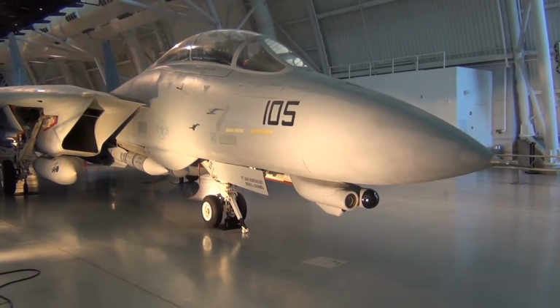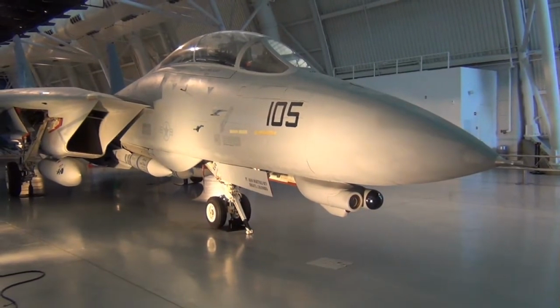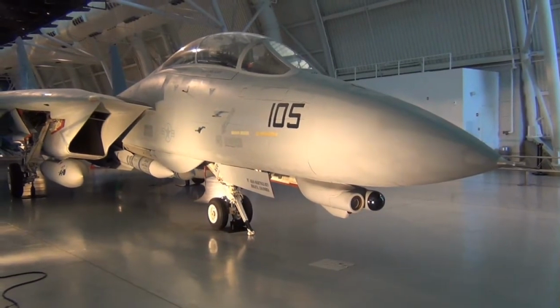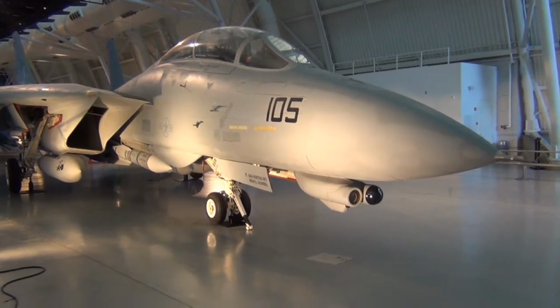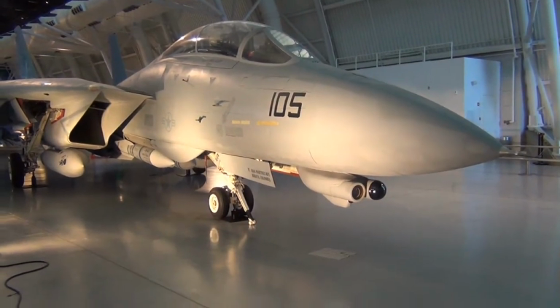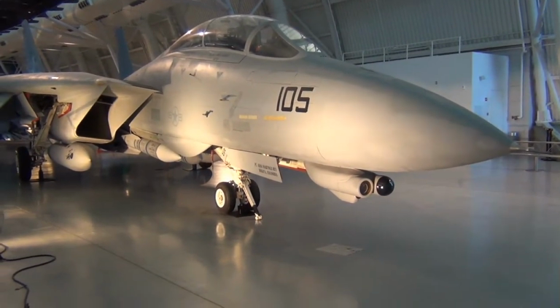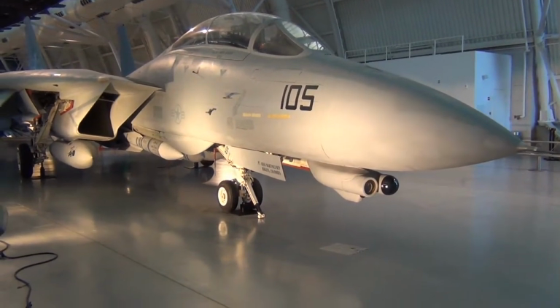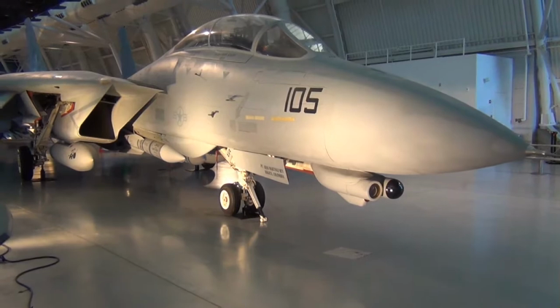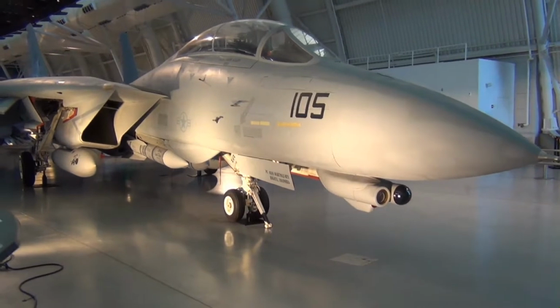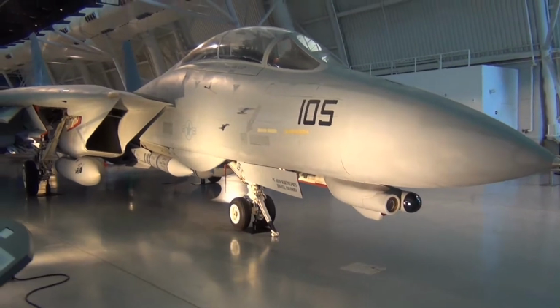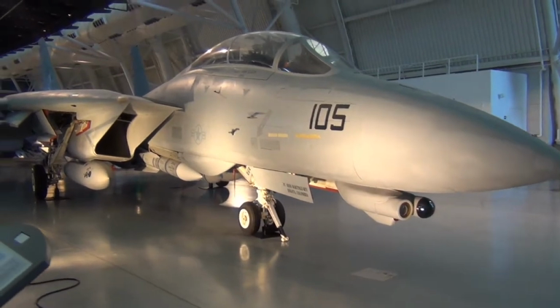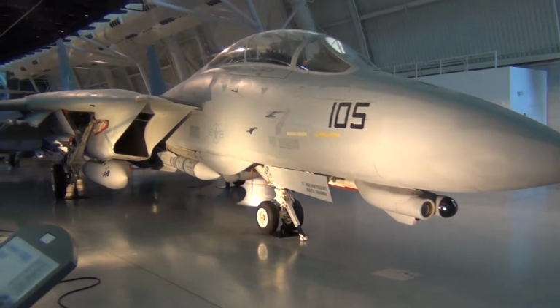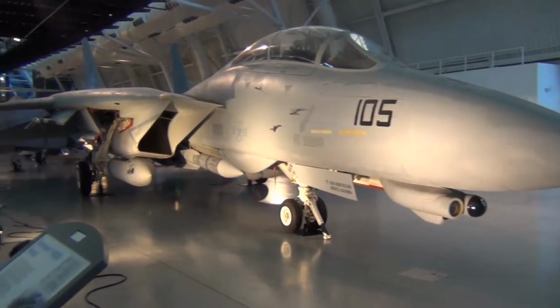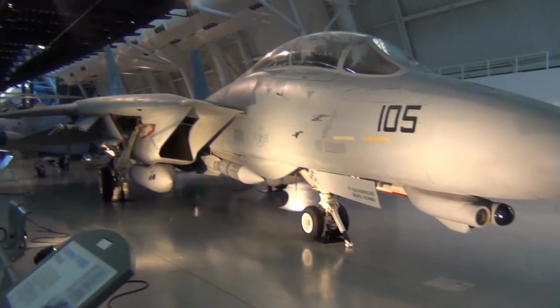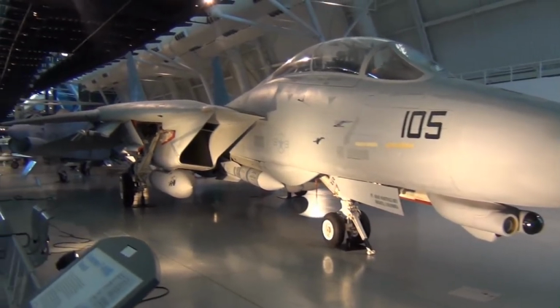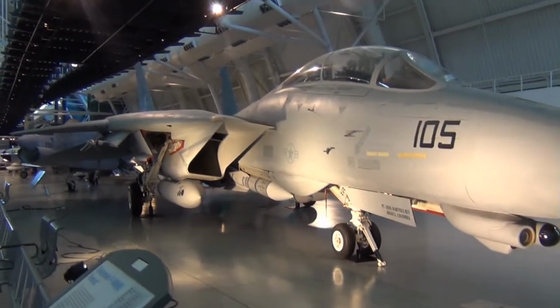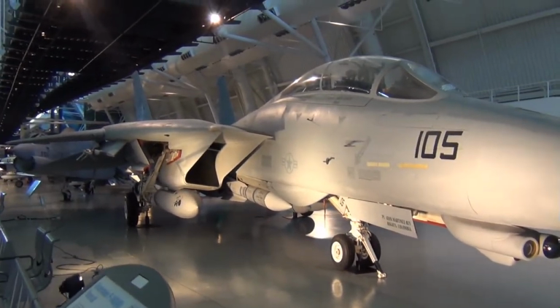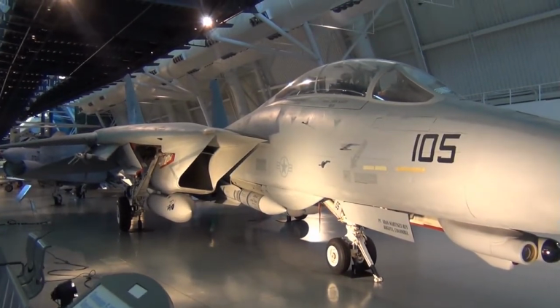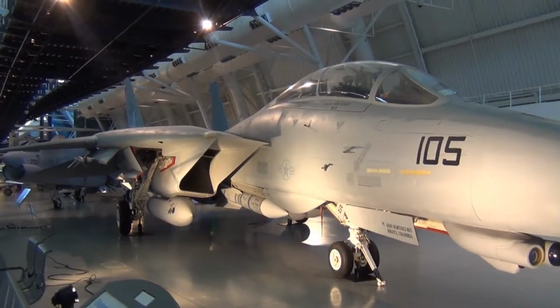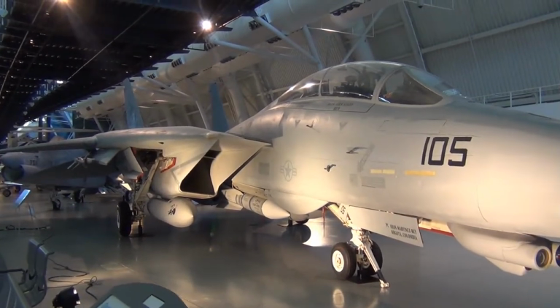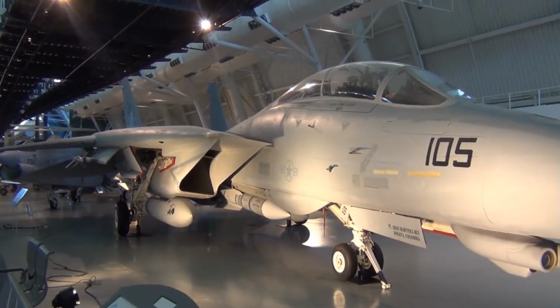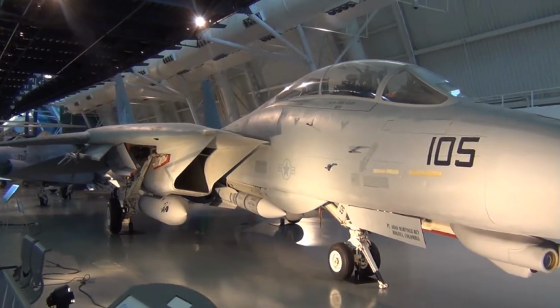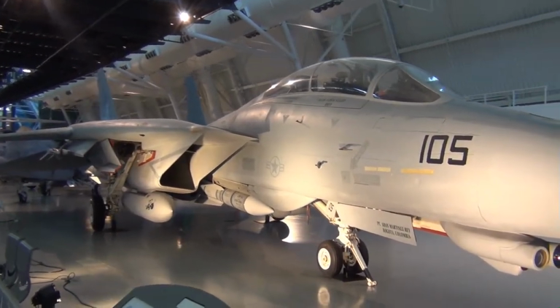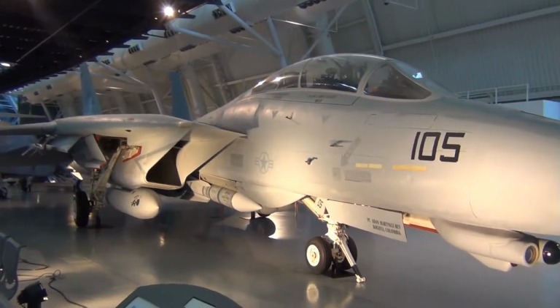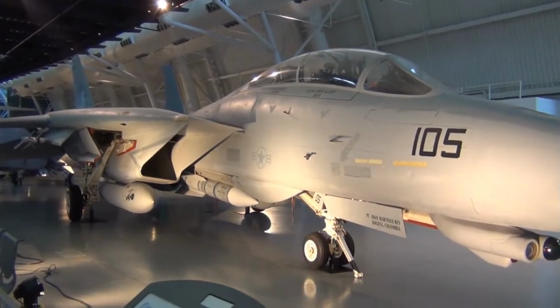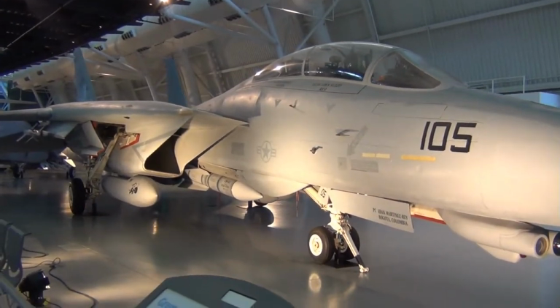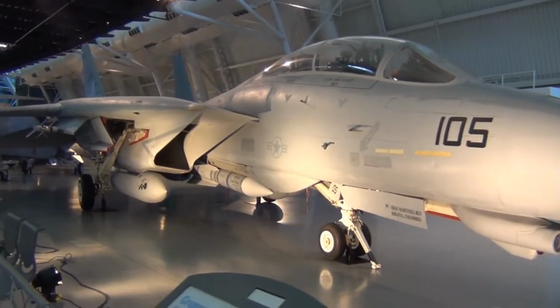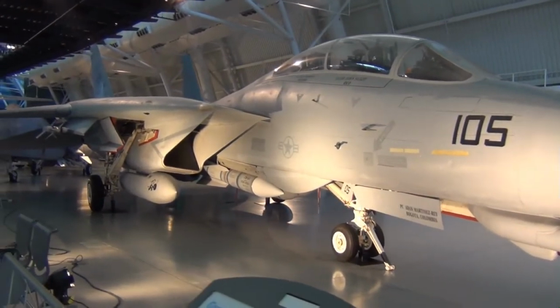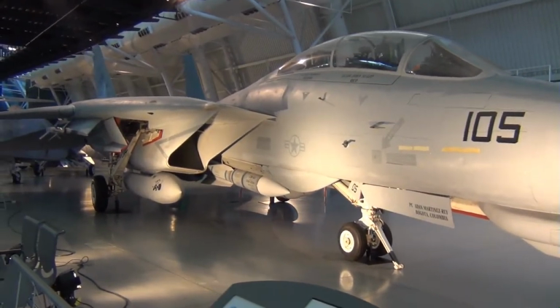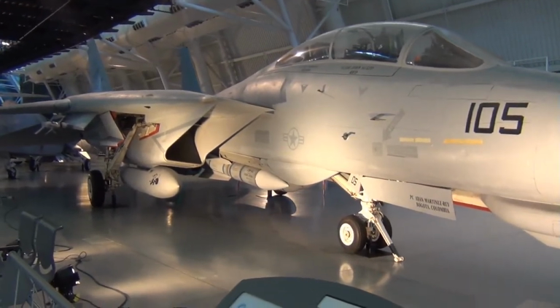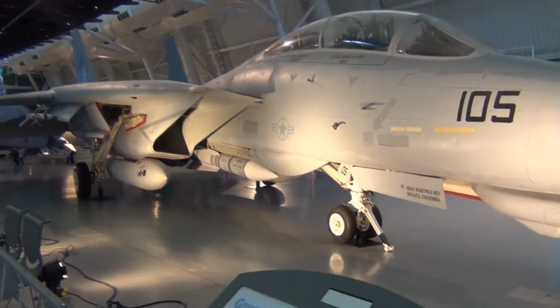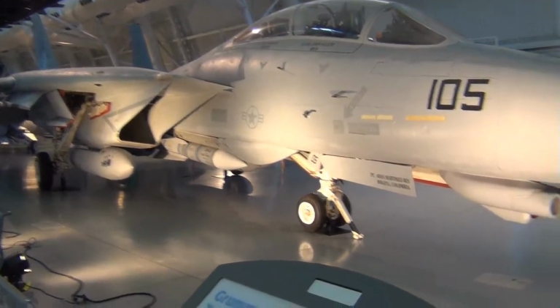We got a F-14D Tomcat — I'll go ahead and show you the sign.